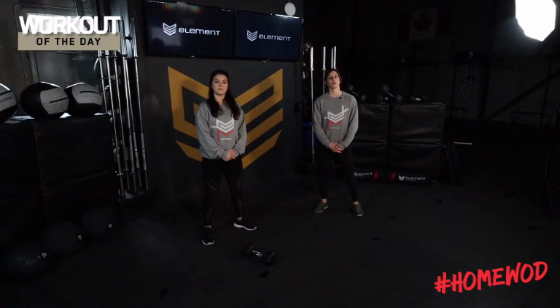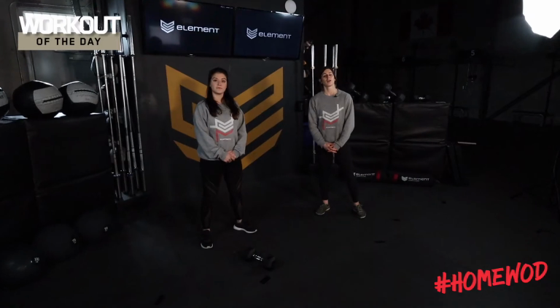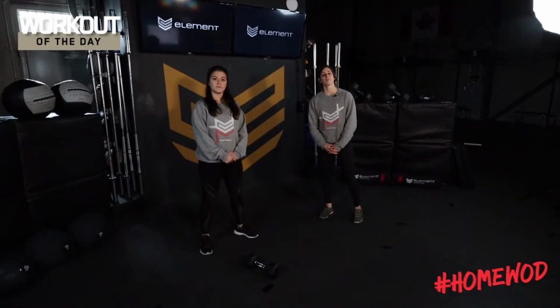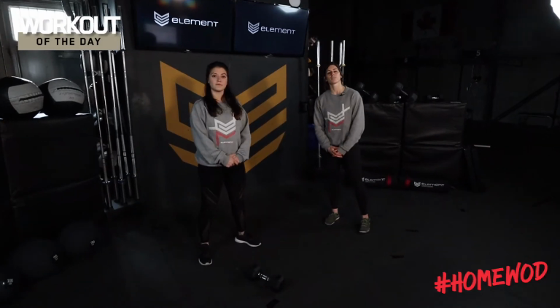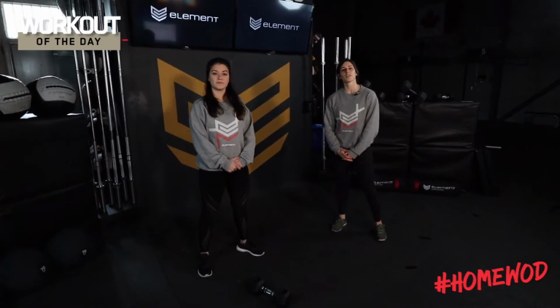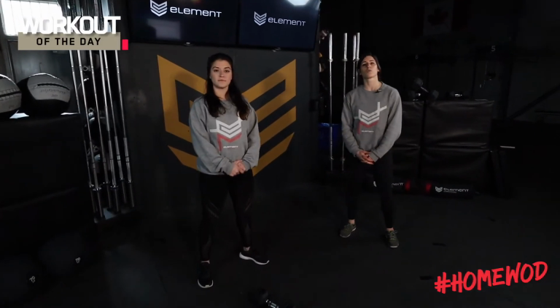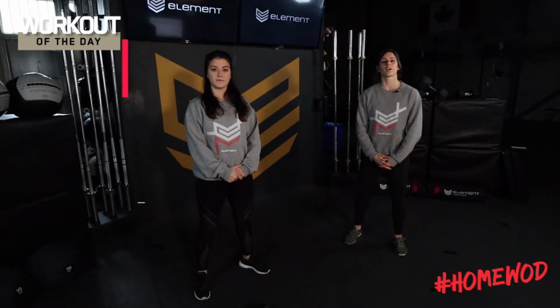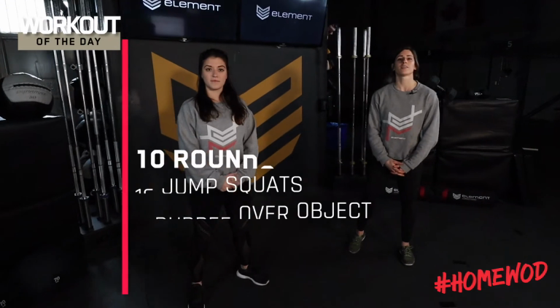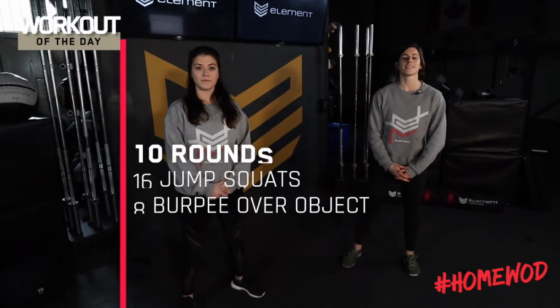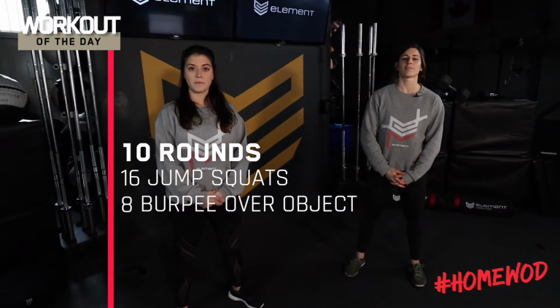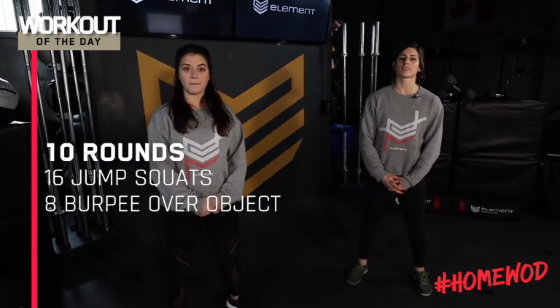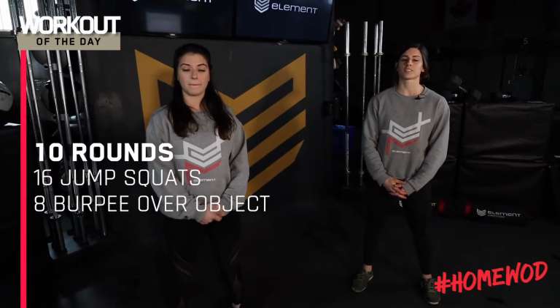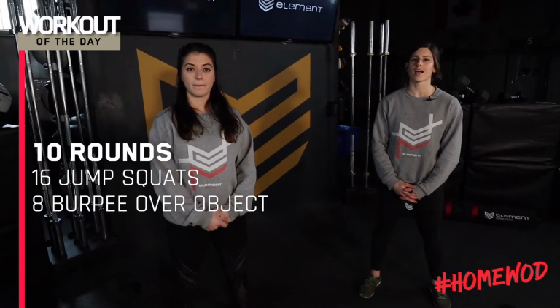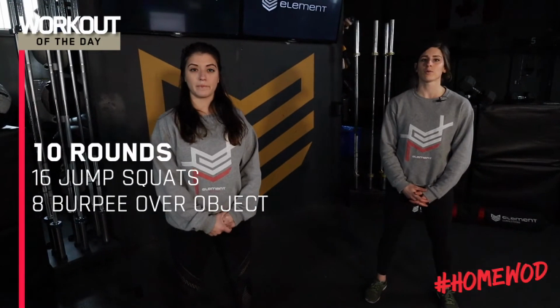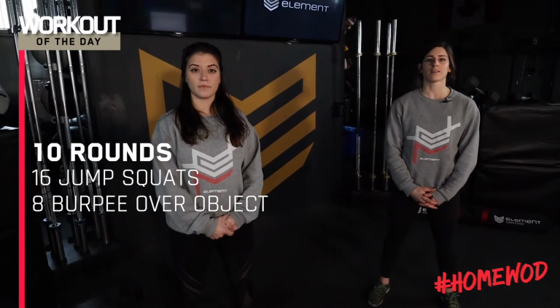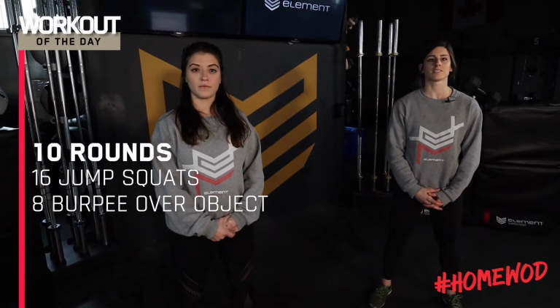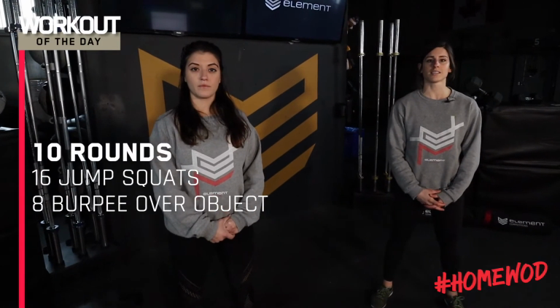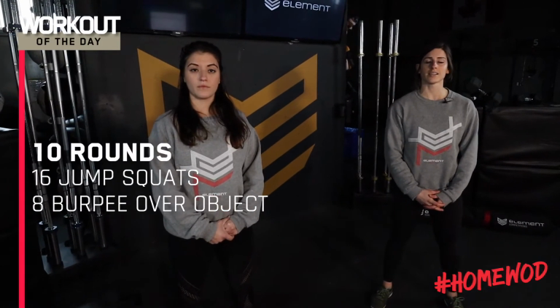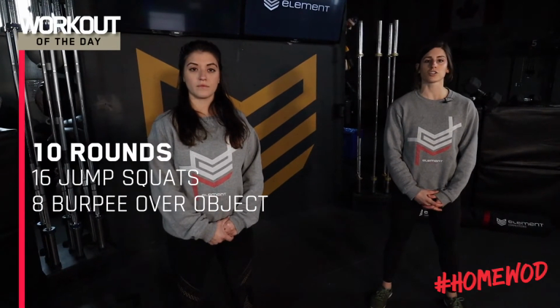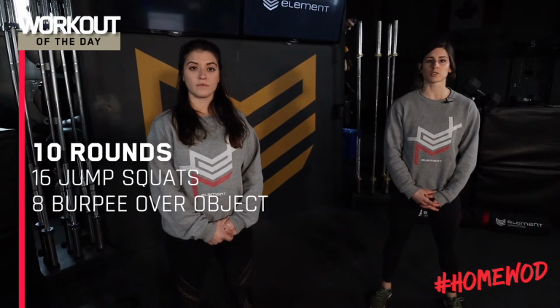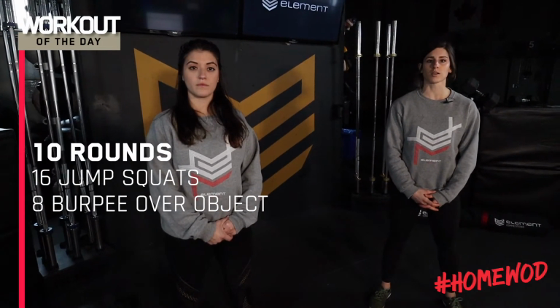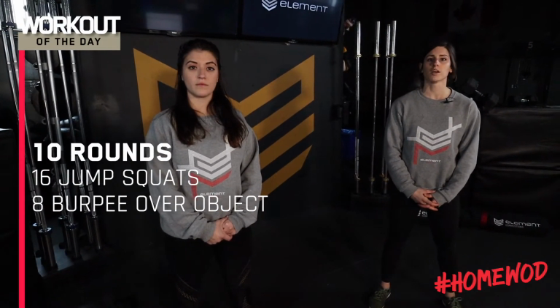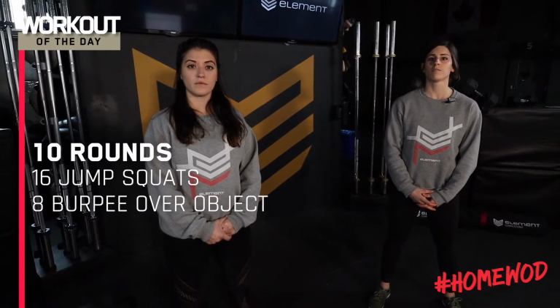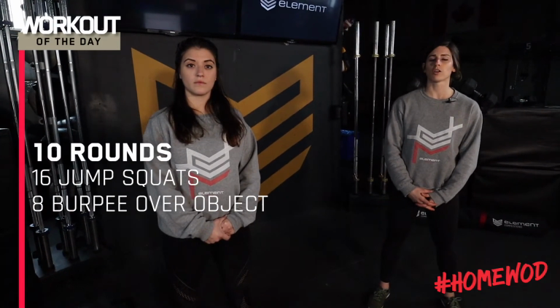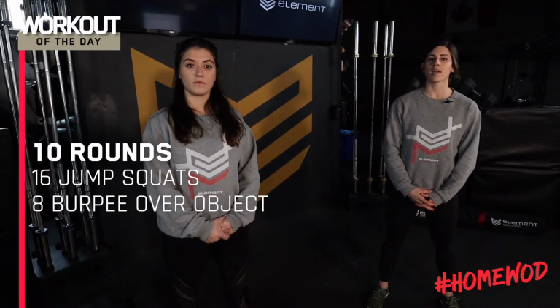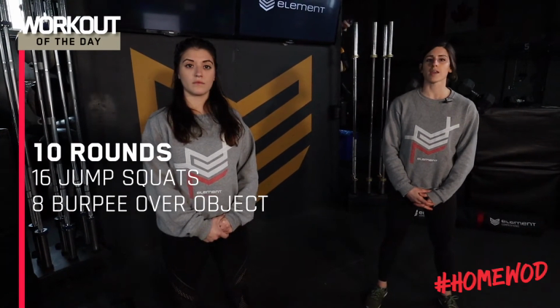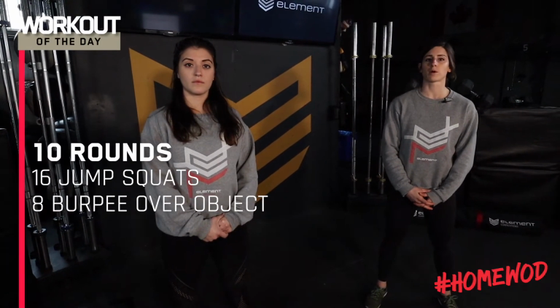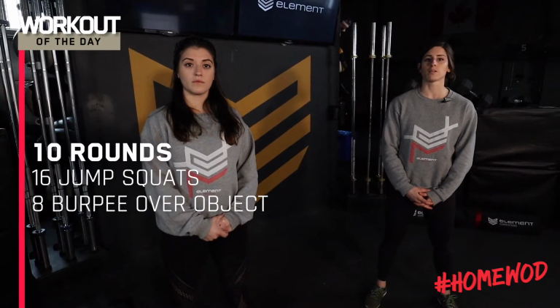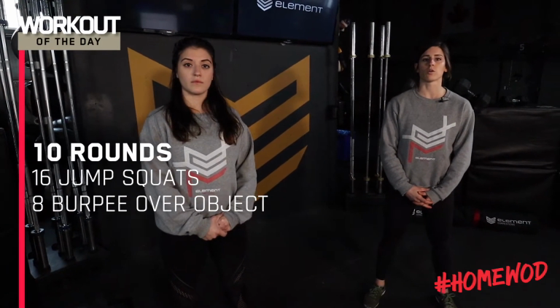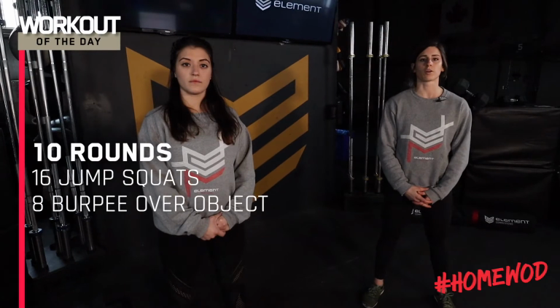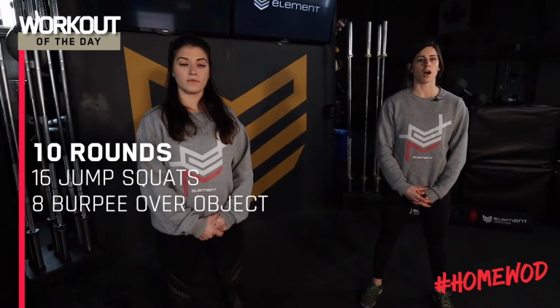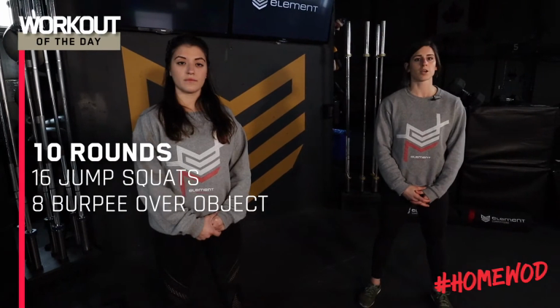All right folks, today's workout is 10 rounds for time. We have 16 jump squats followed by eight burpees over an object.